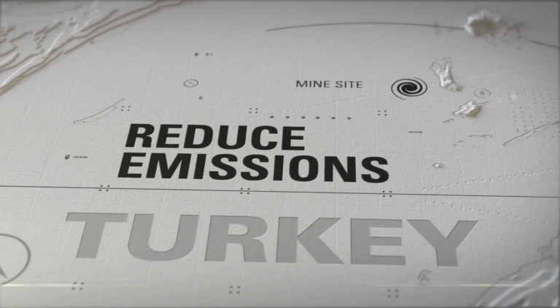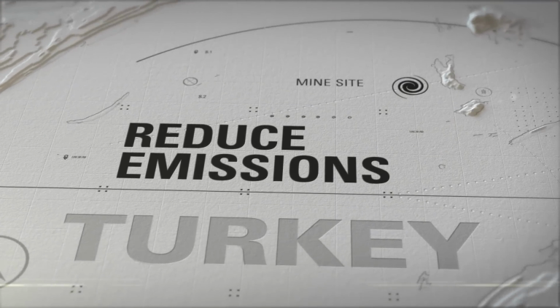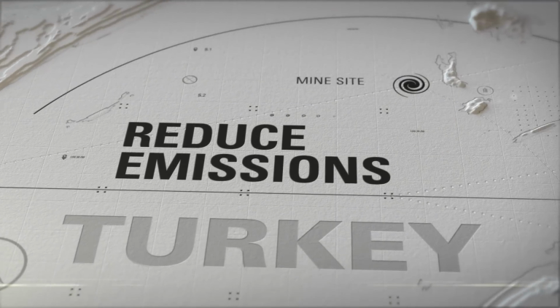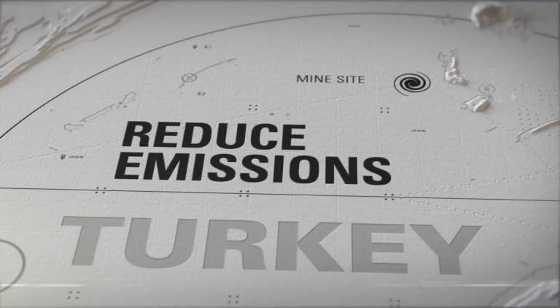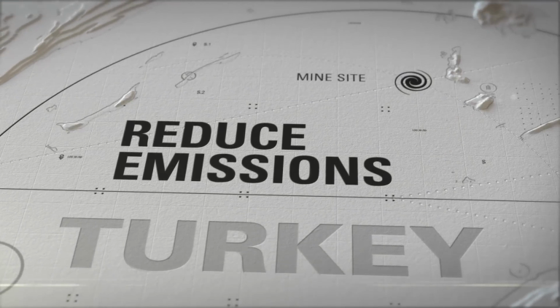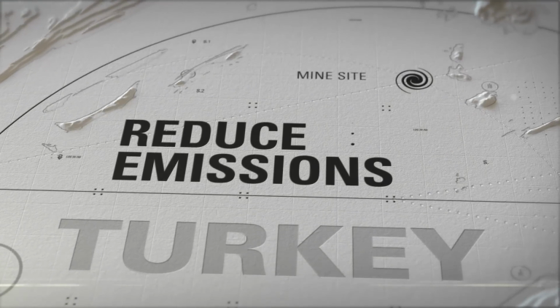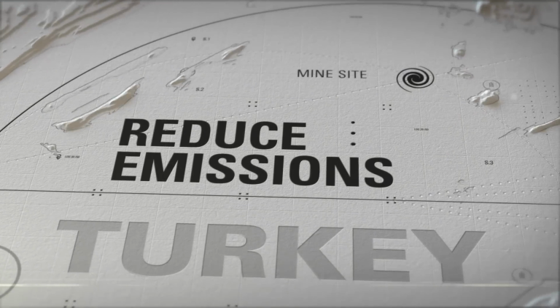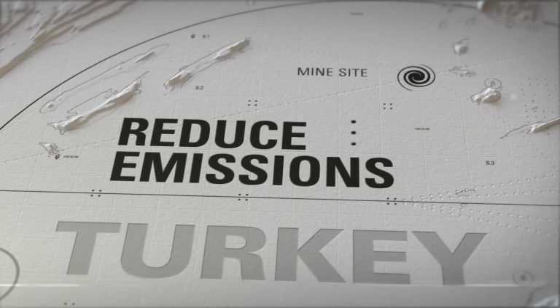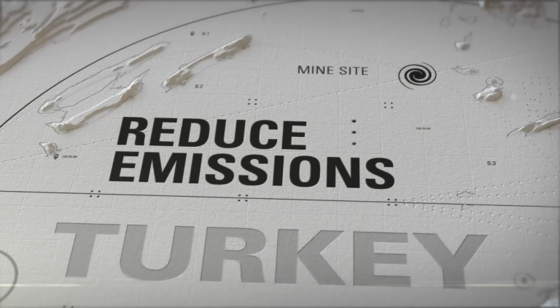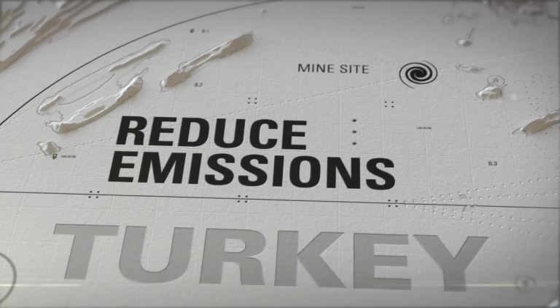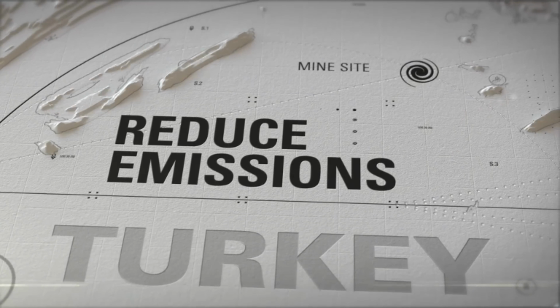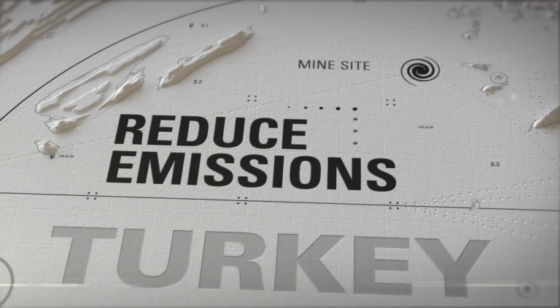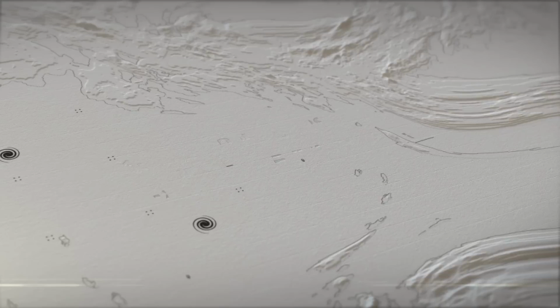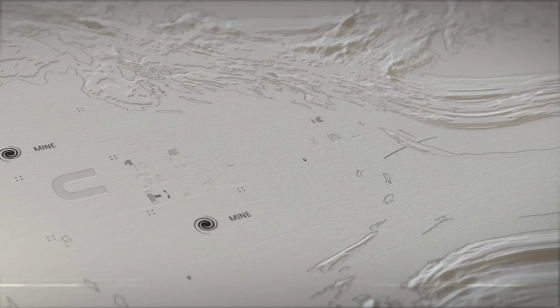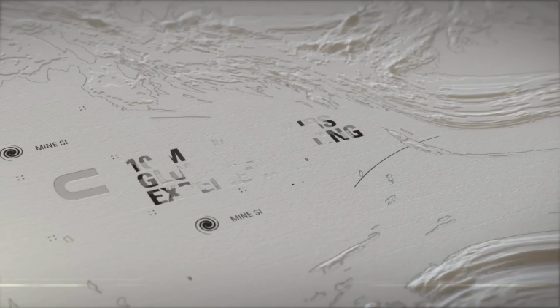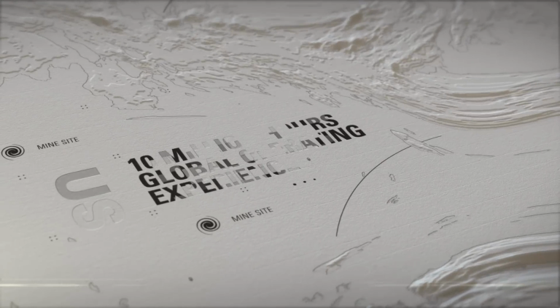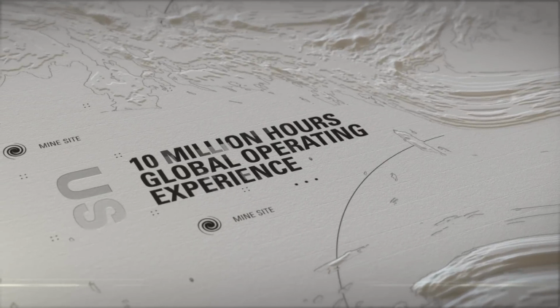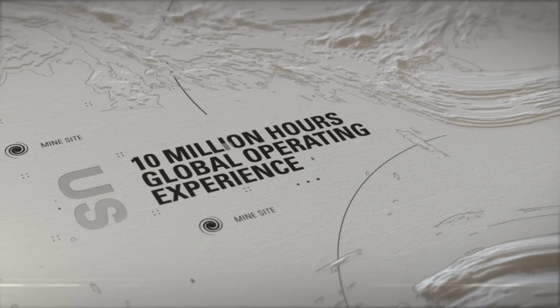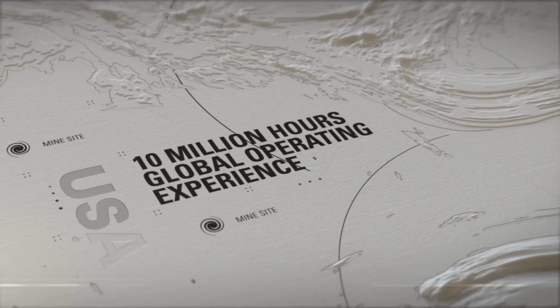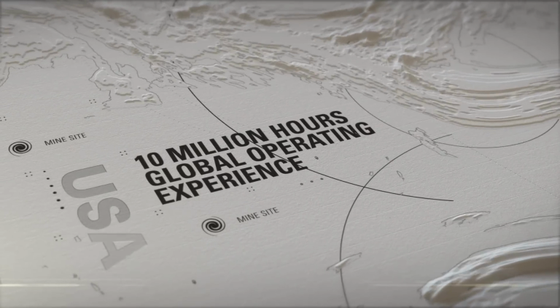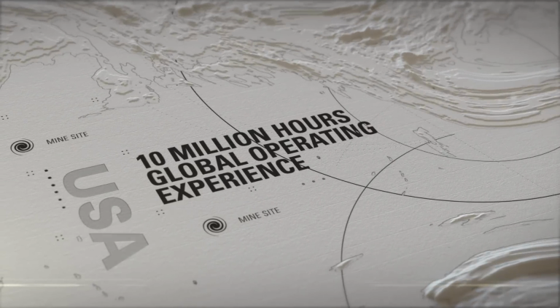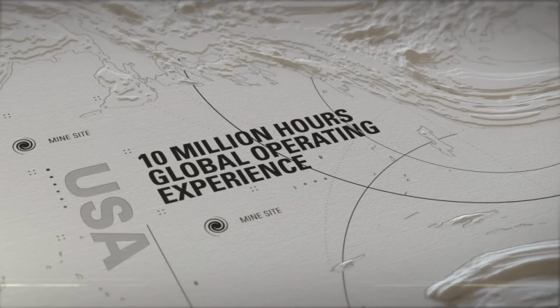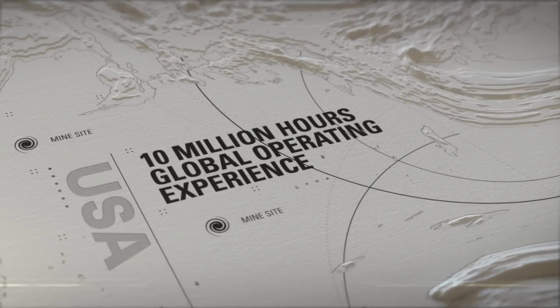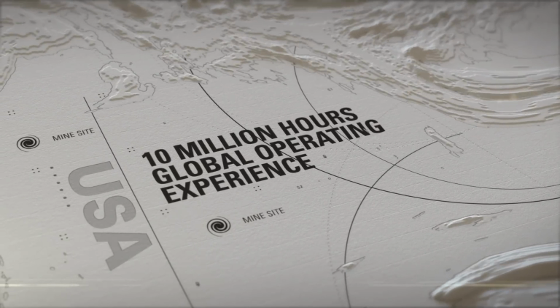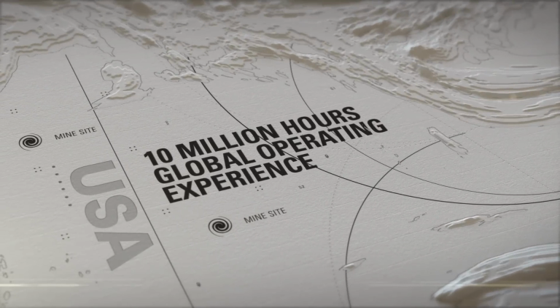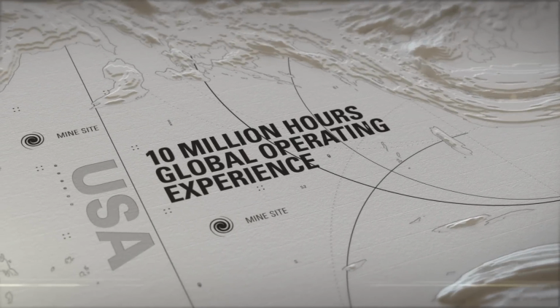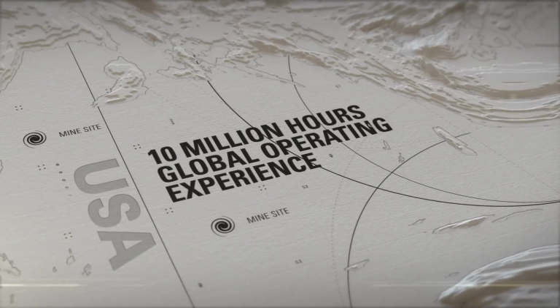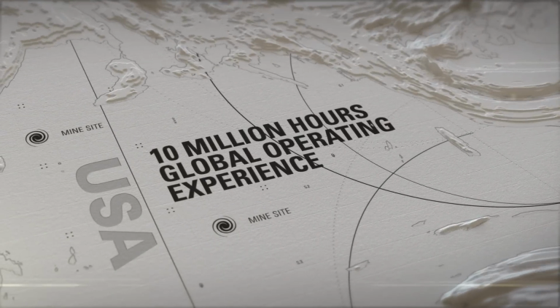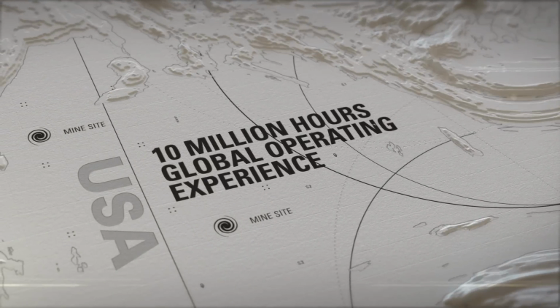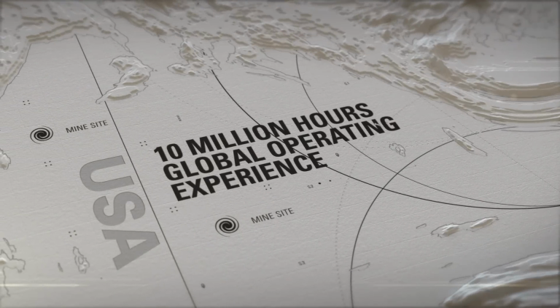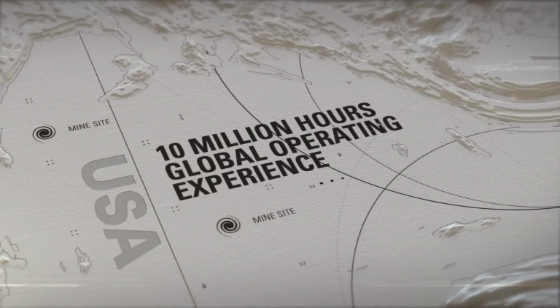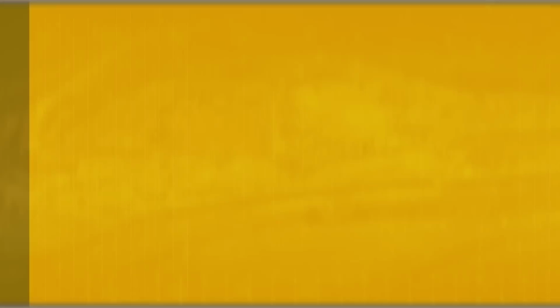A proven technology, DGB engines now carry 10 million hours of global operating experience.